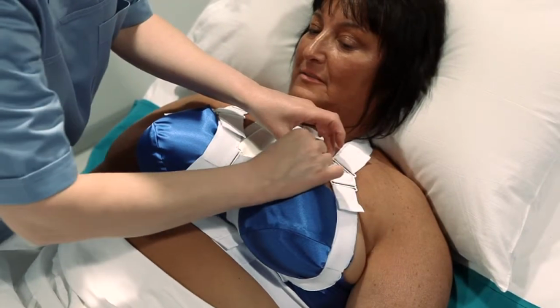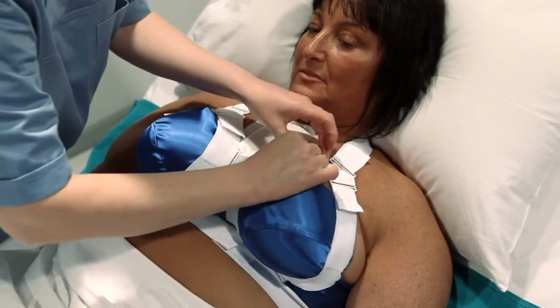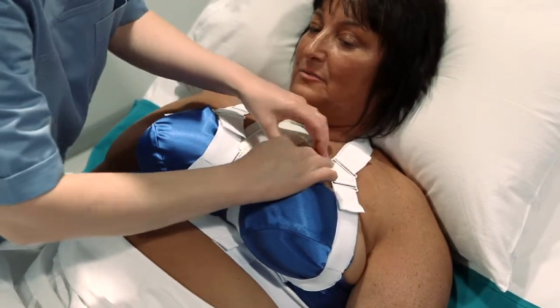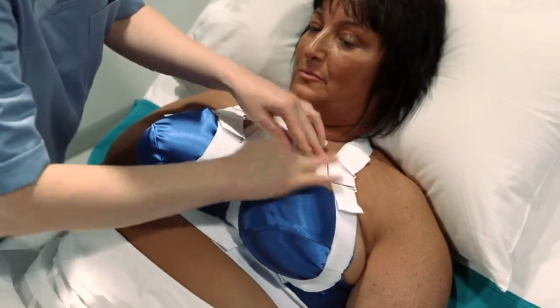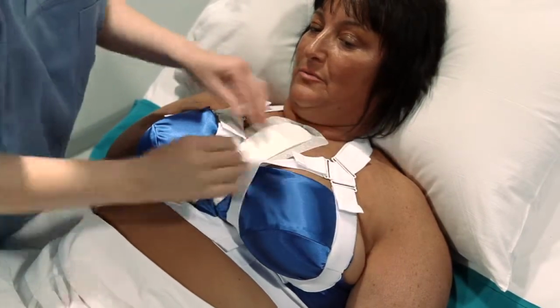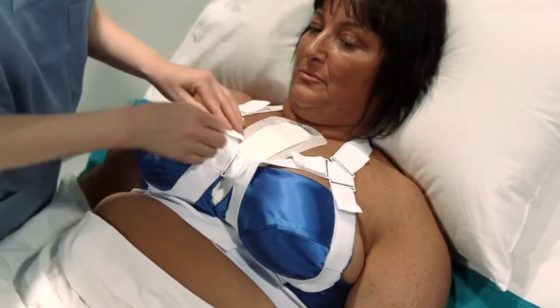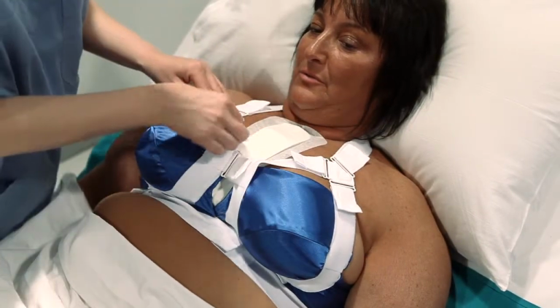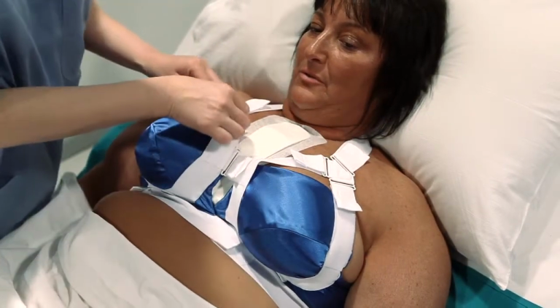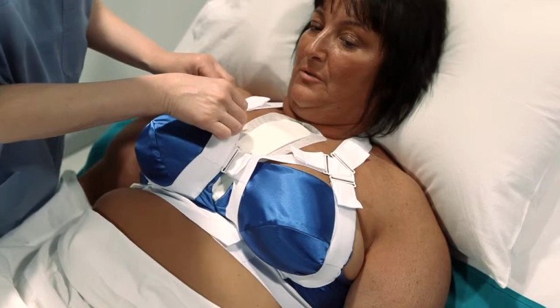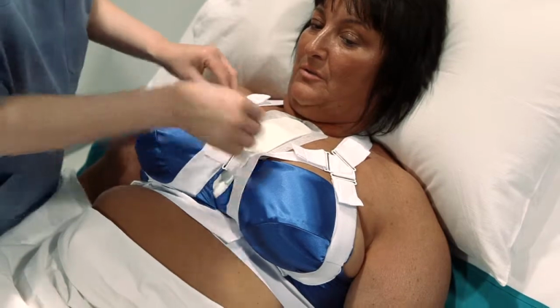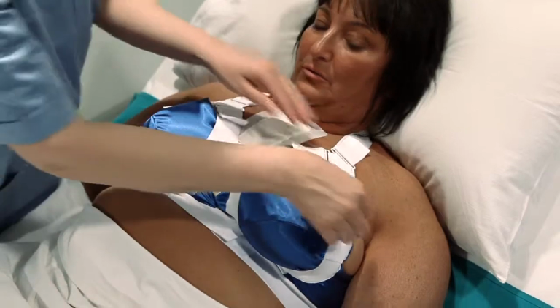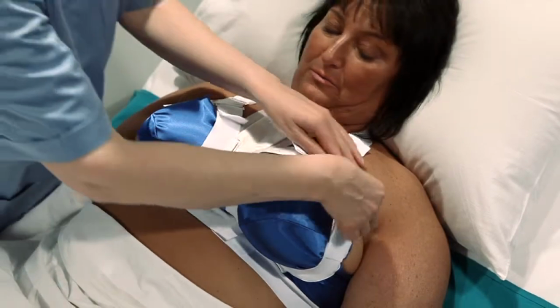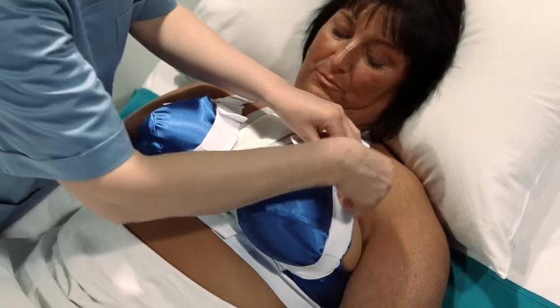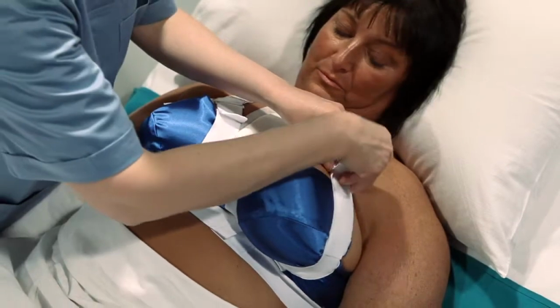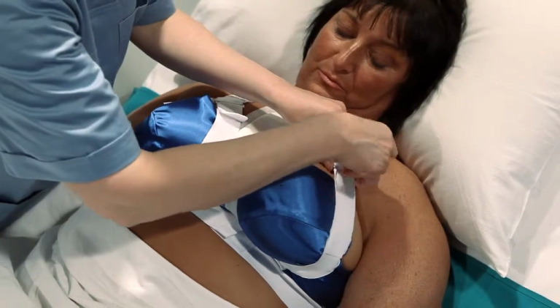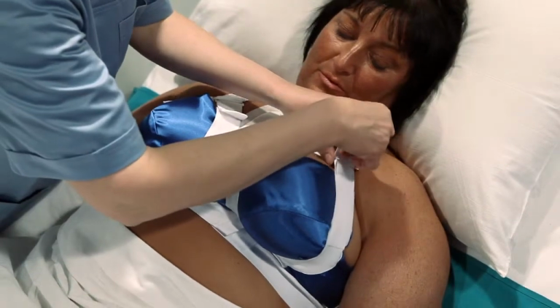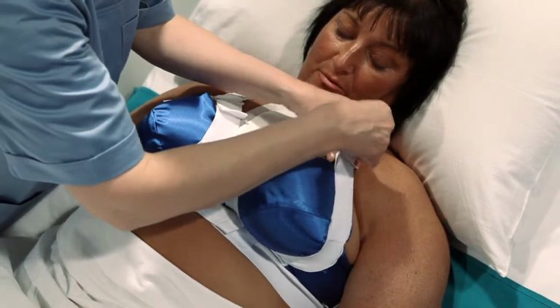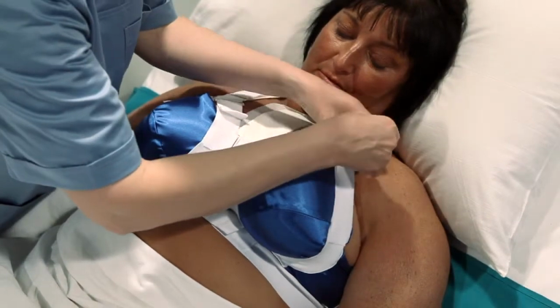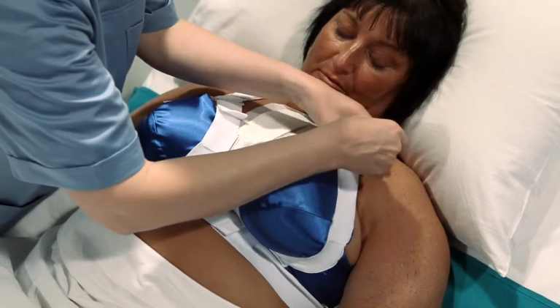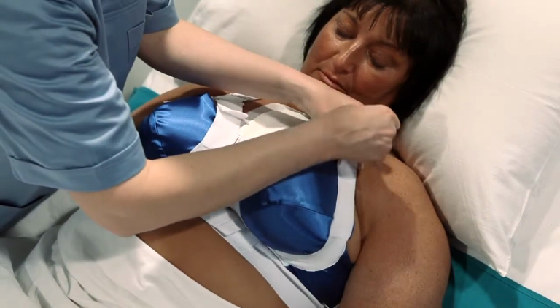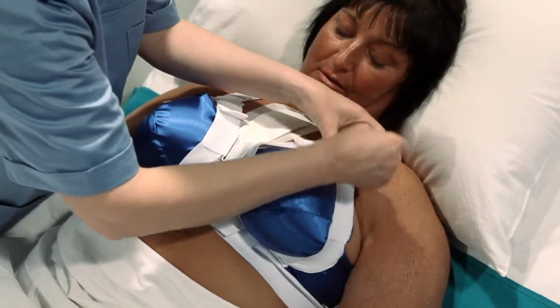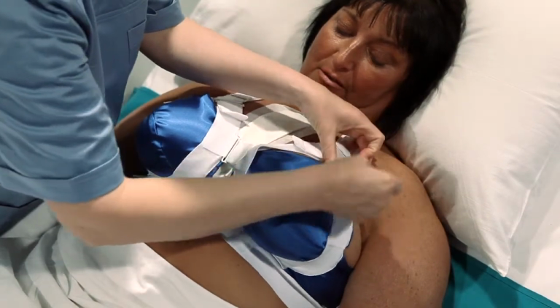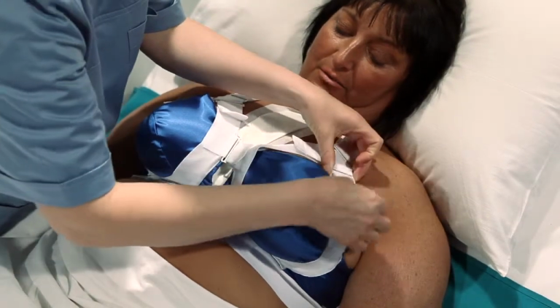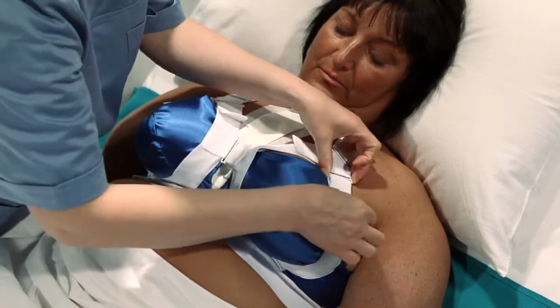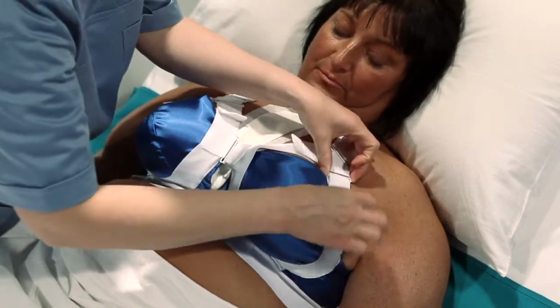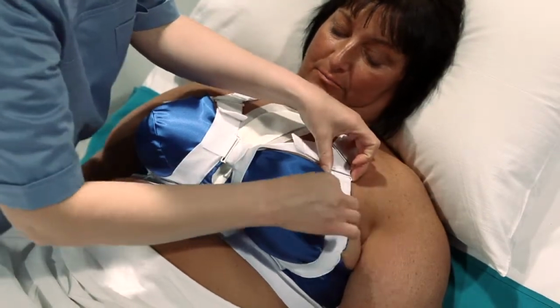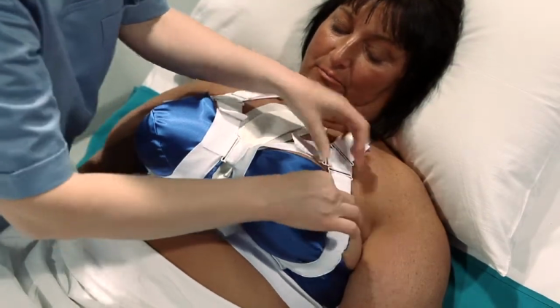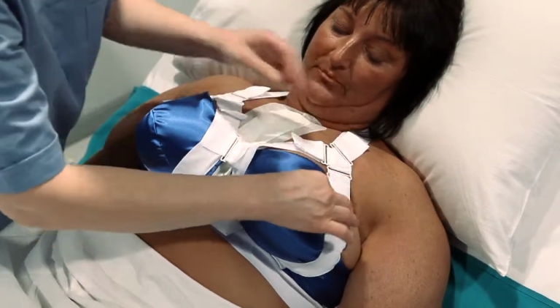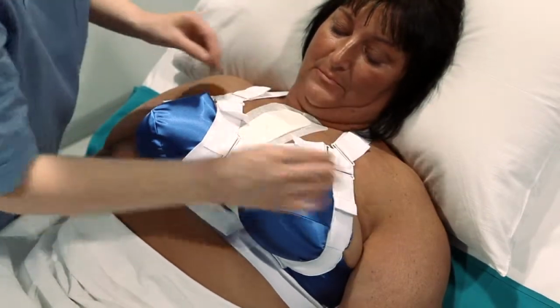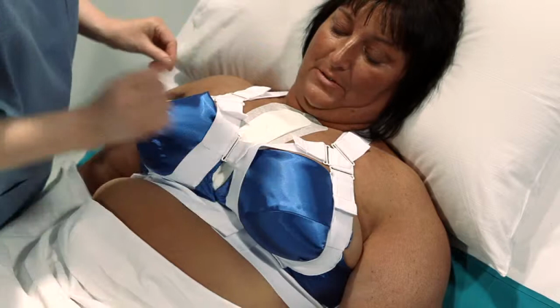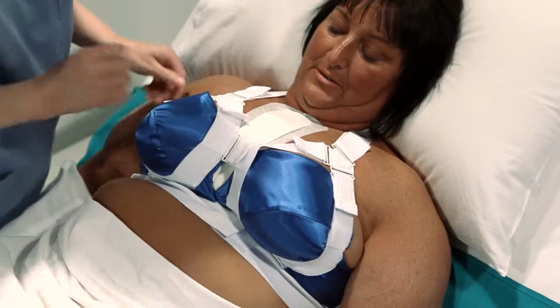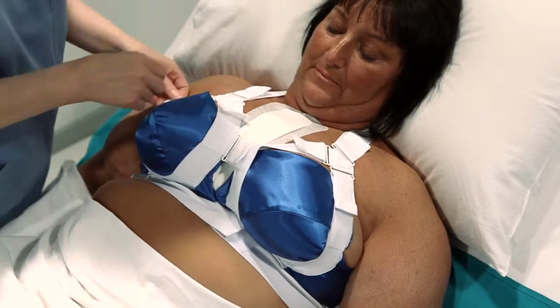QualiBra is used in the hospital and at home for about three to four weeks, or for as long as the patient needs it for comfort and security.